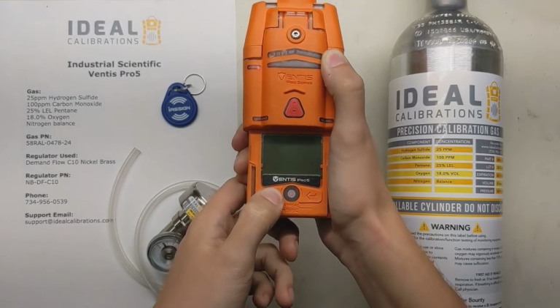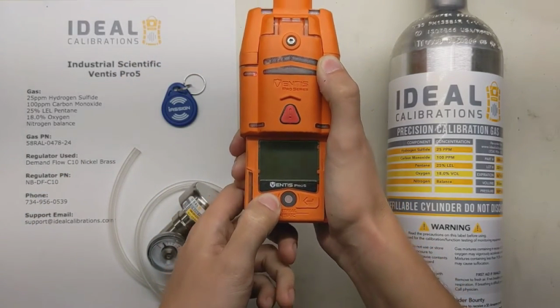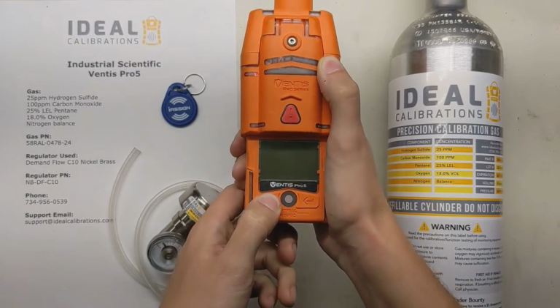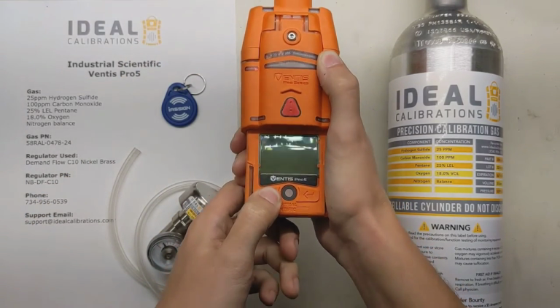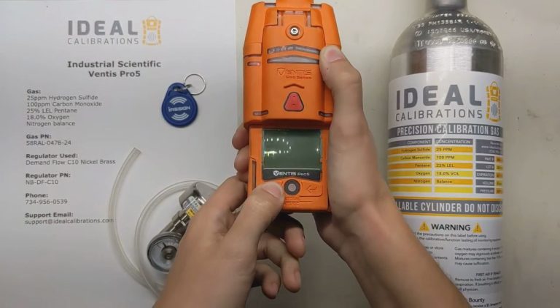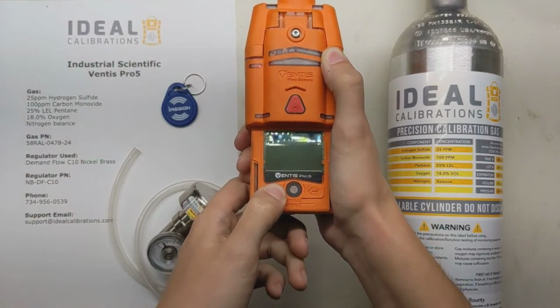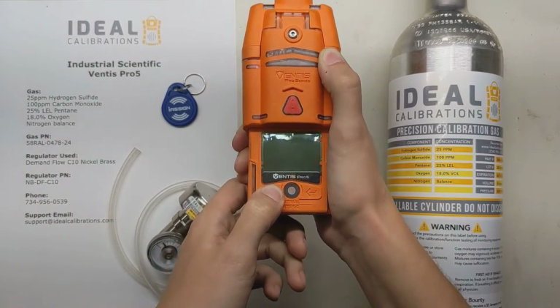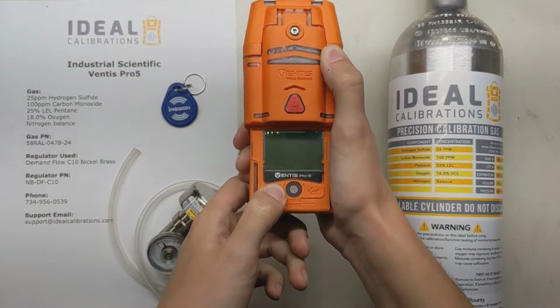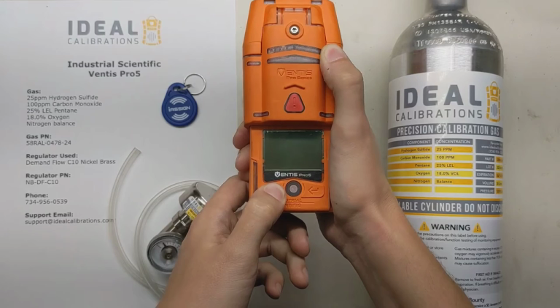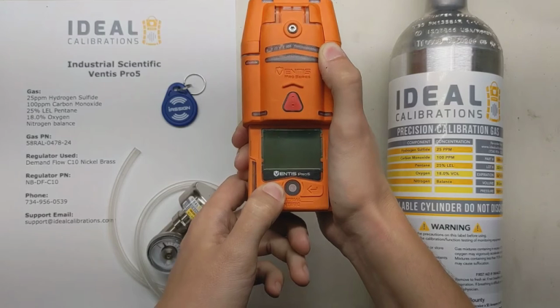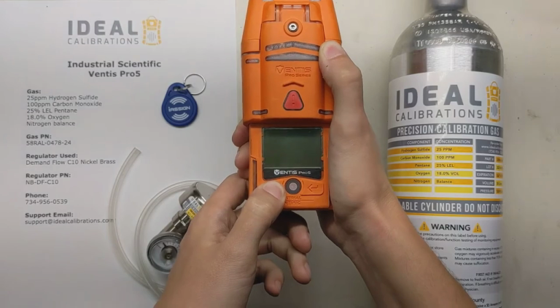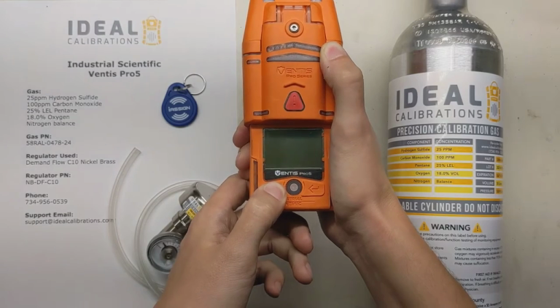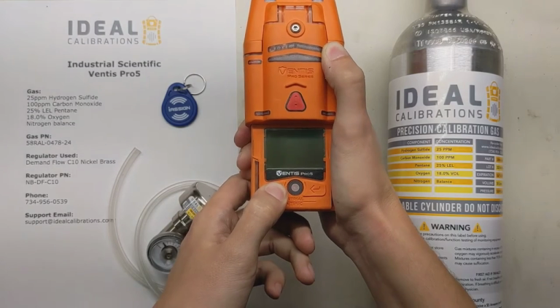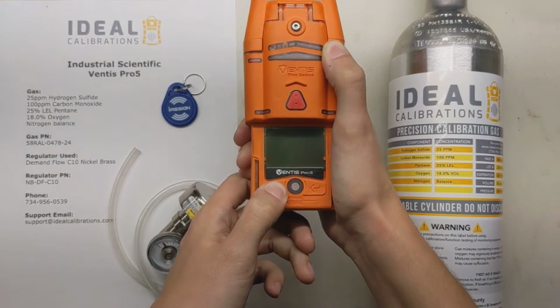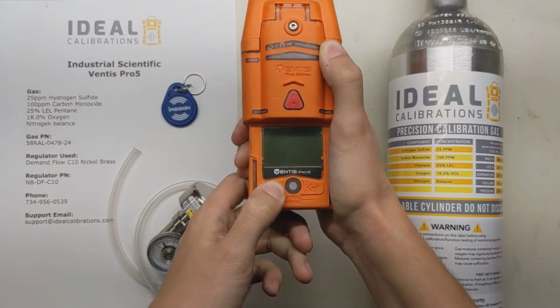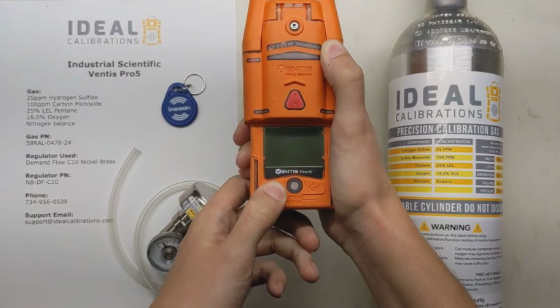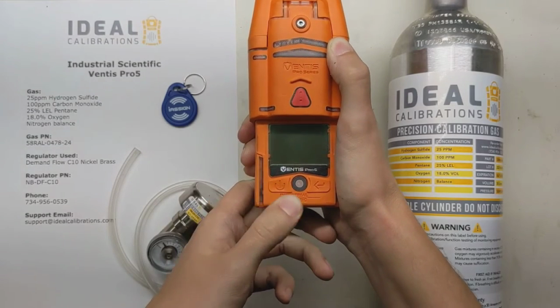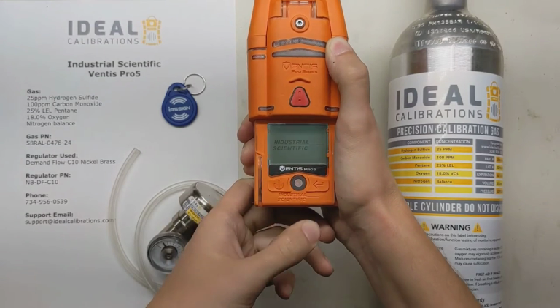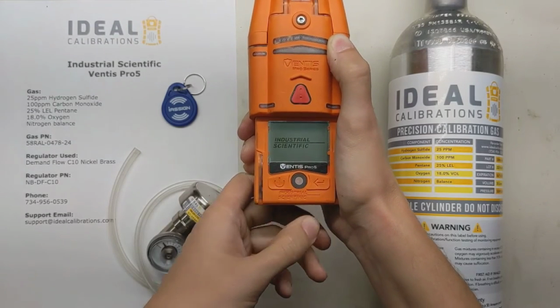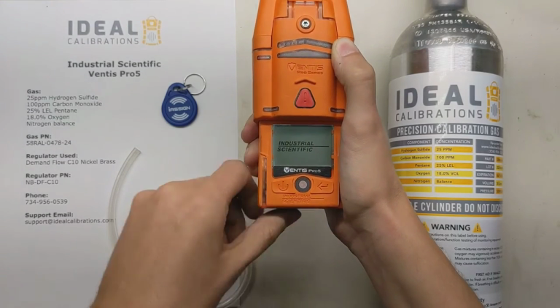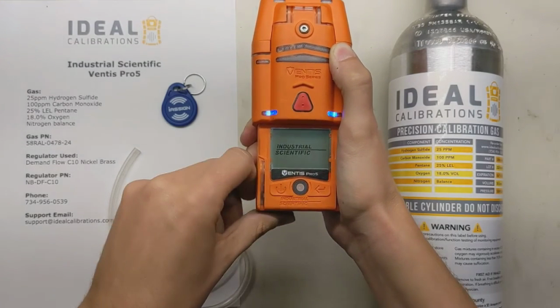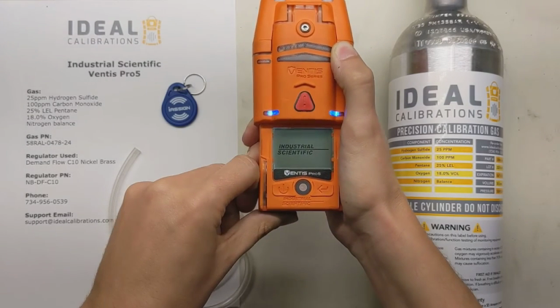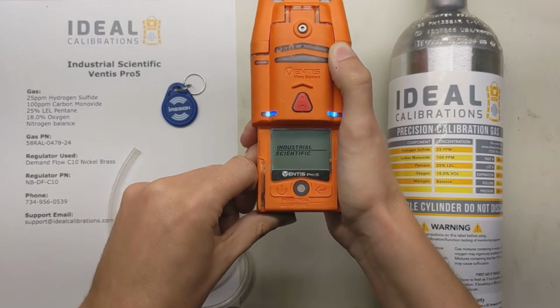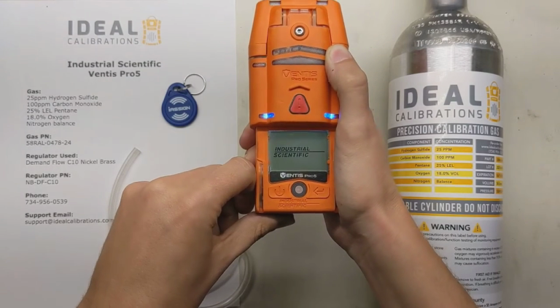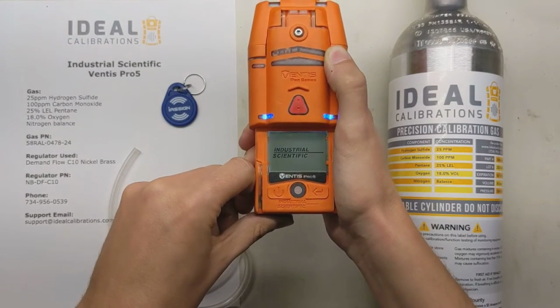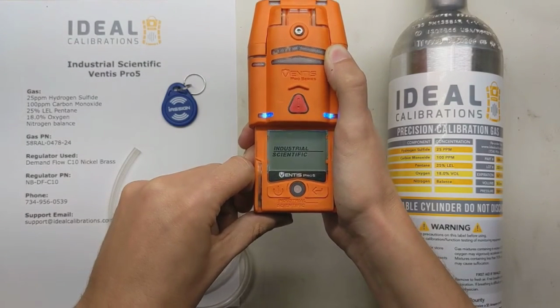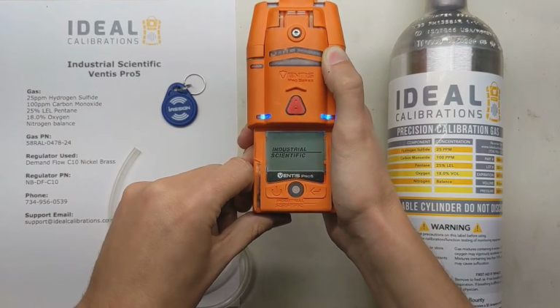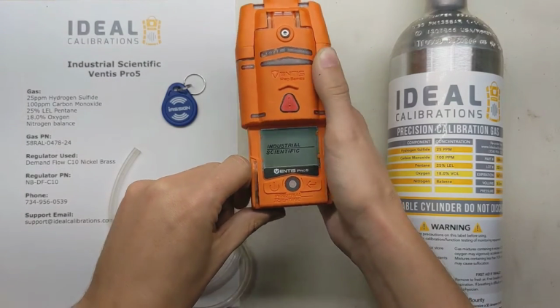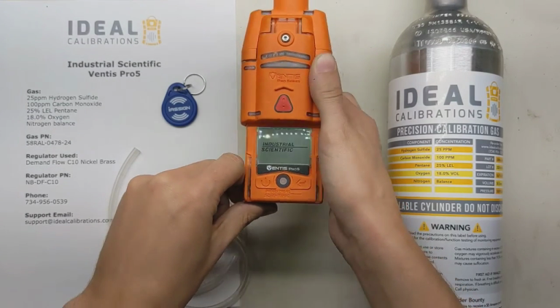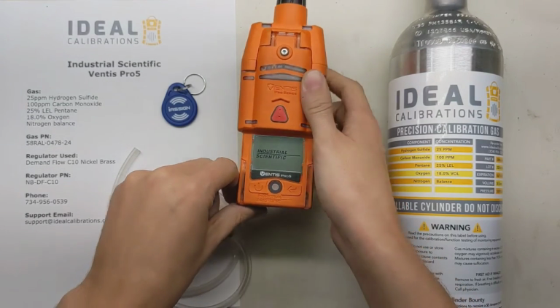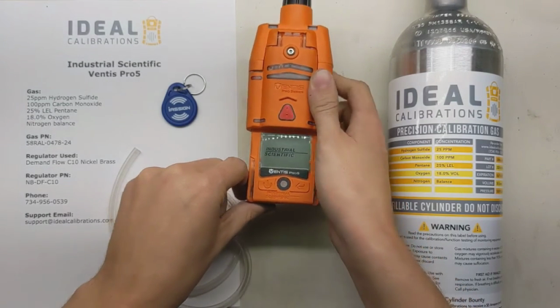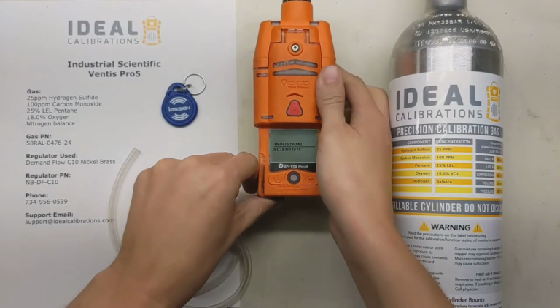Press and hold the button on the left — just the power button — wait until it vibrates, and then let go, and it'll go into startup mode.